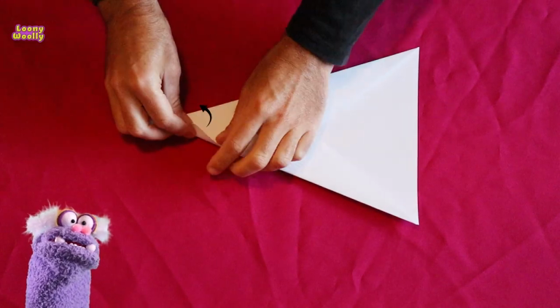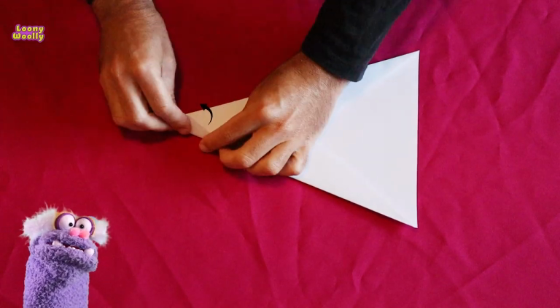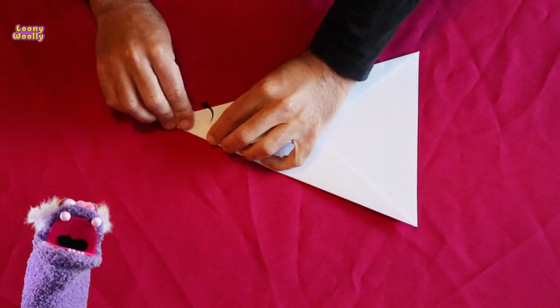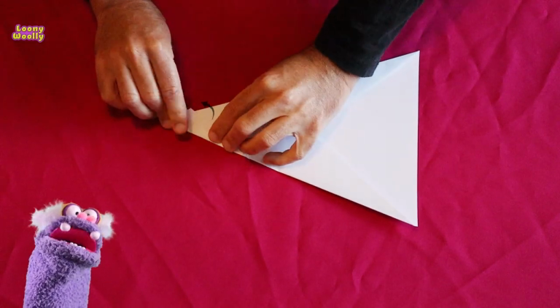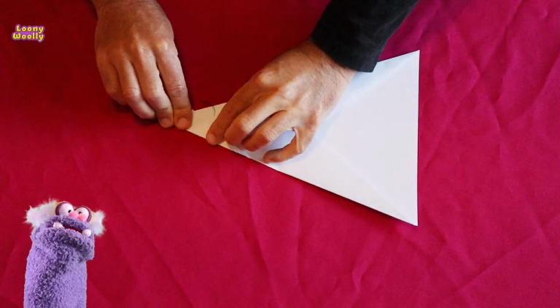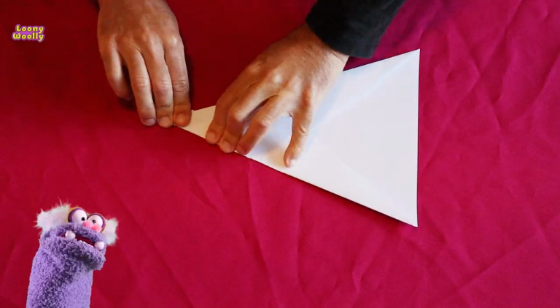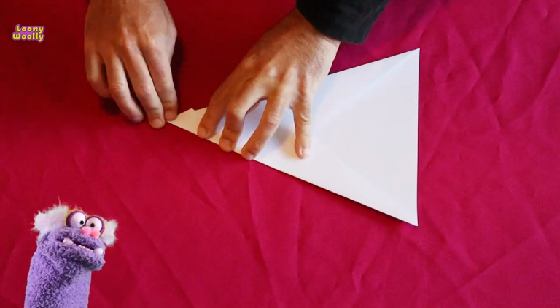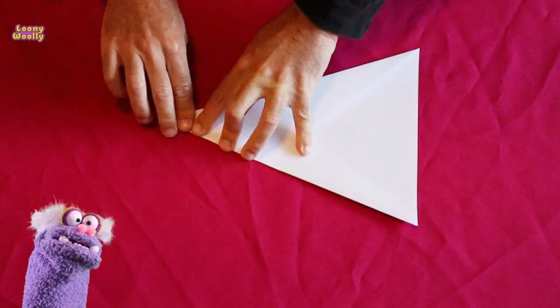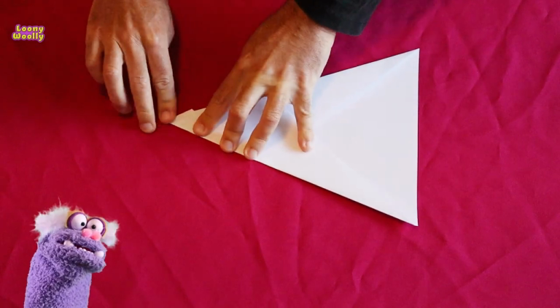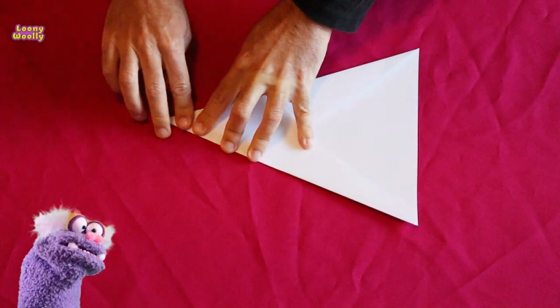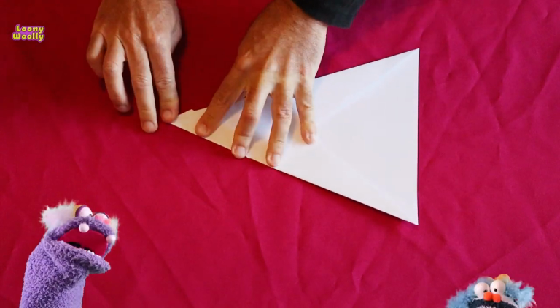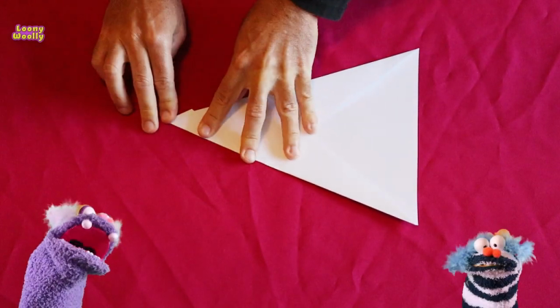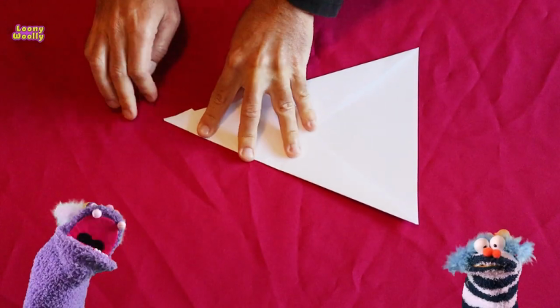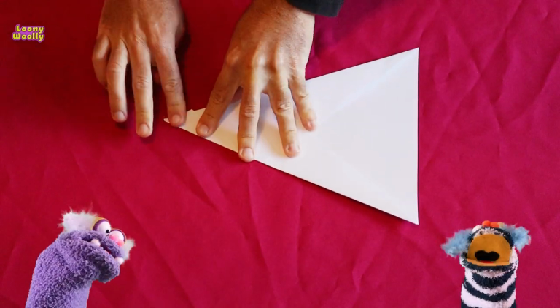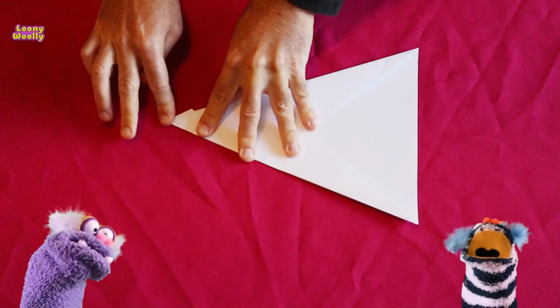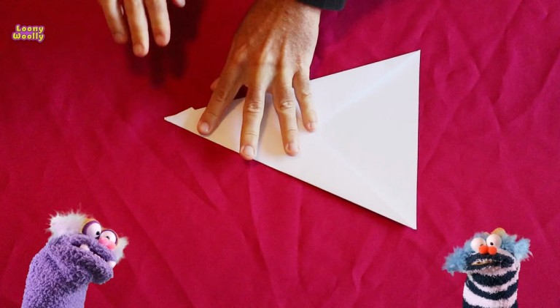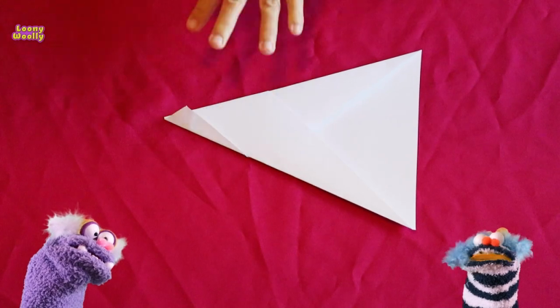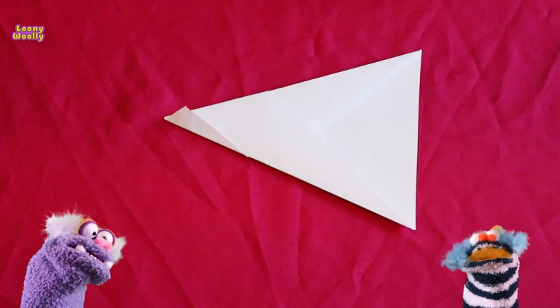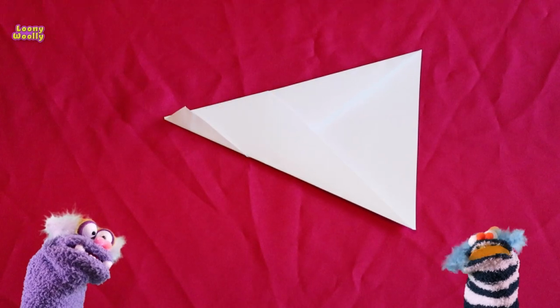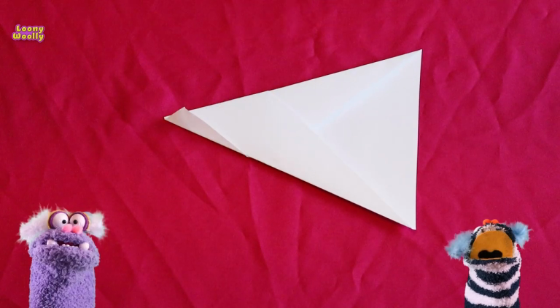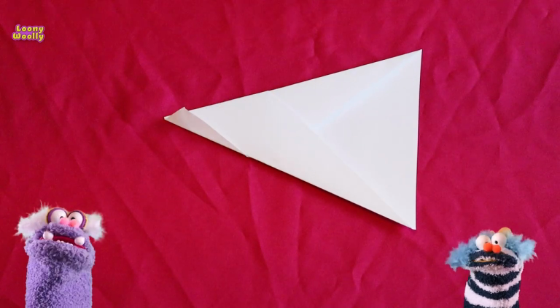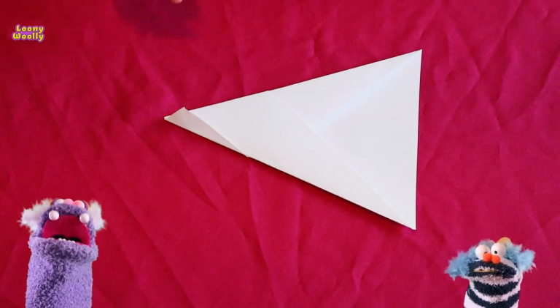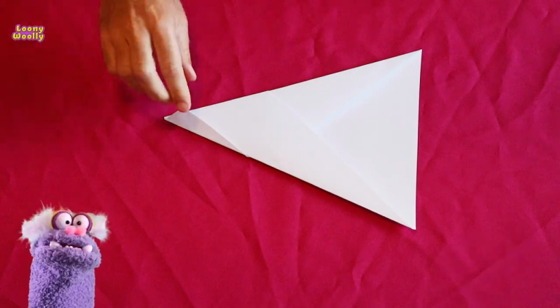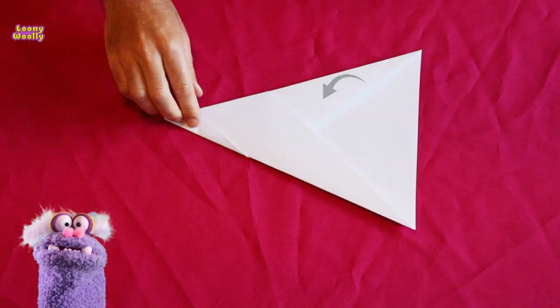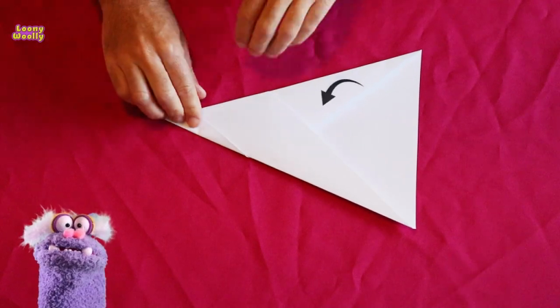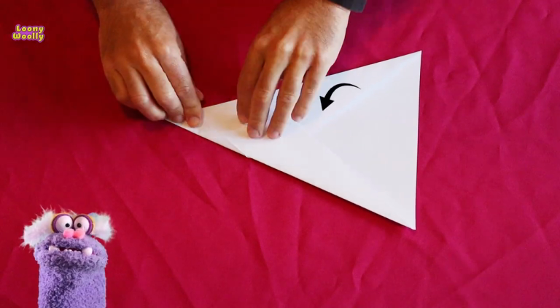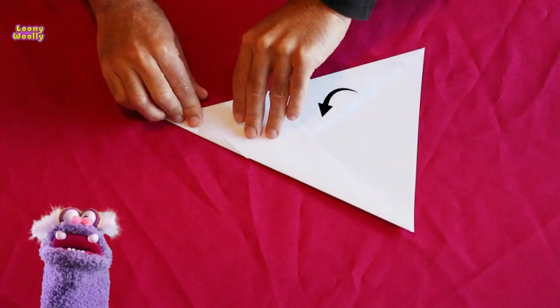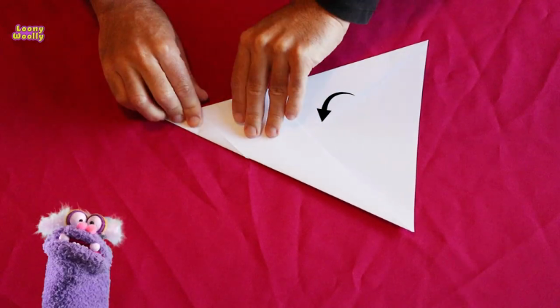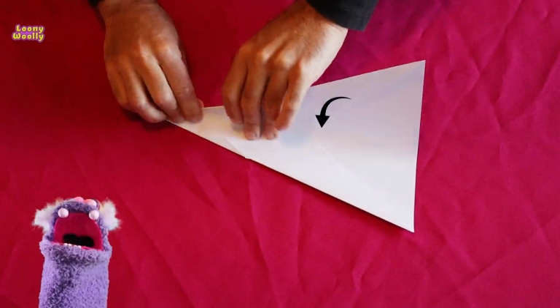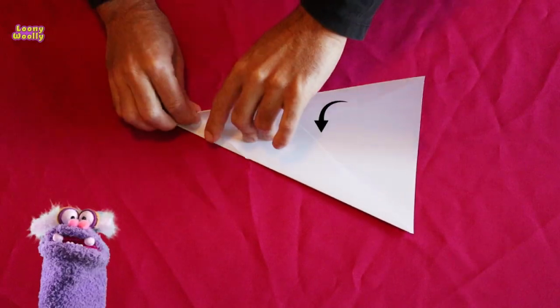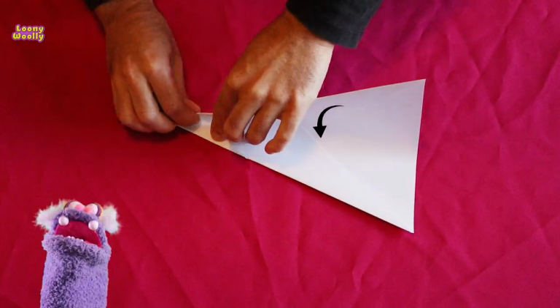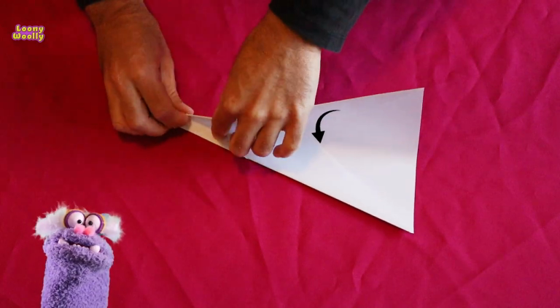Do you have it? Yes! Continue! Good! Fold it in half.